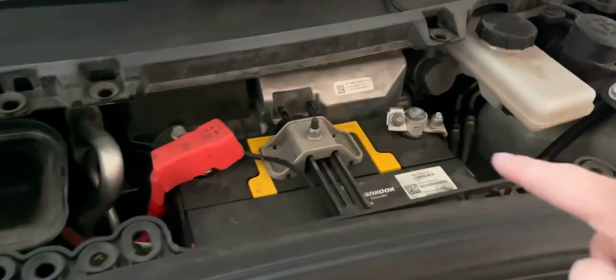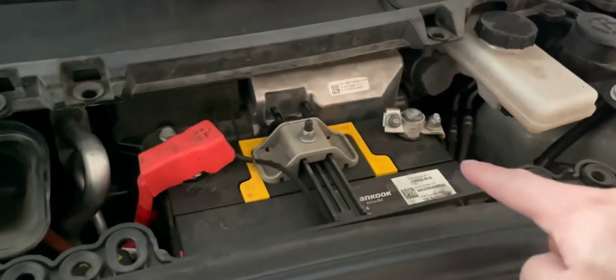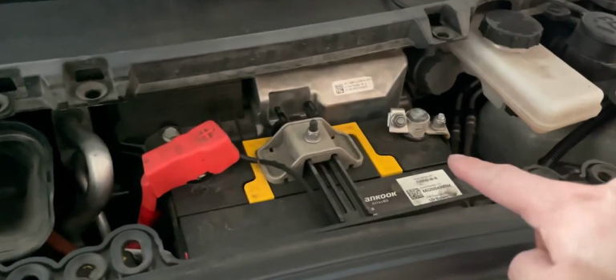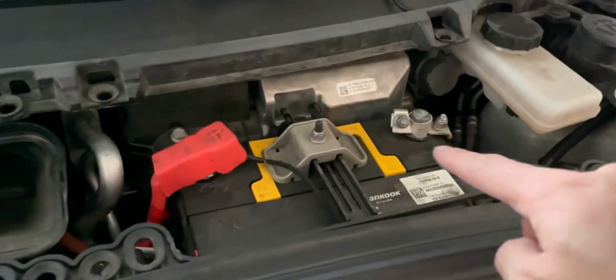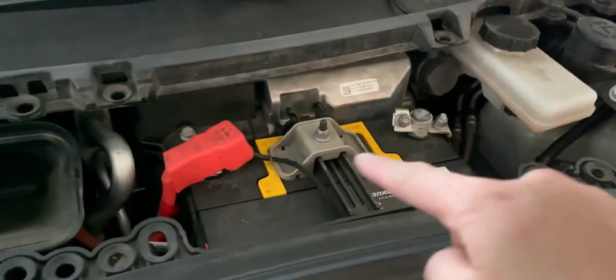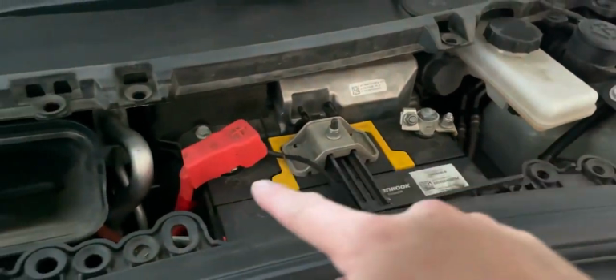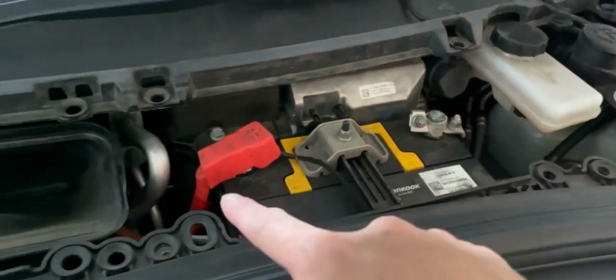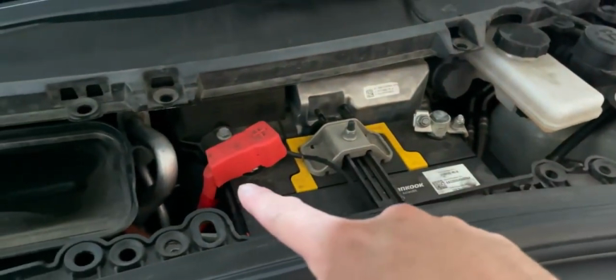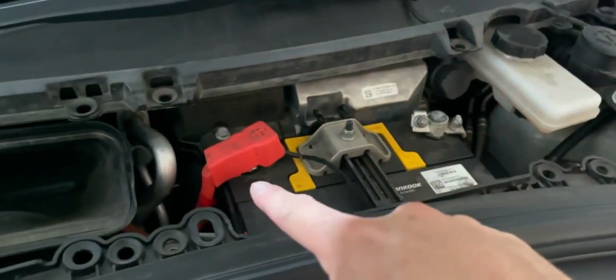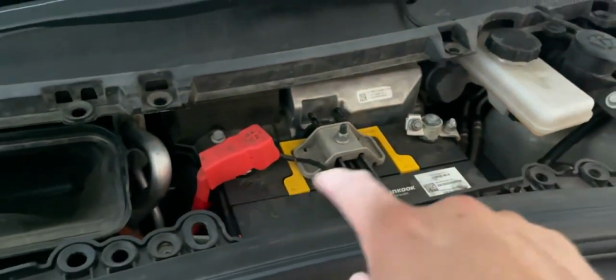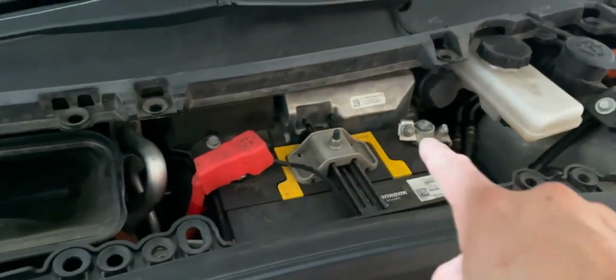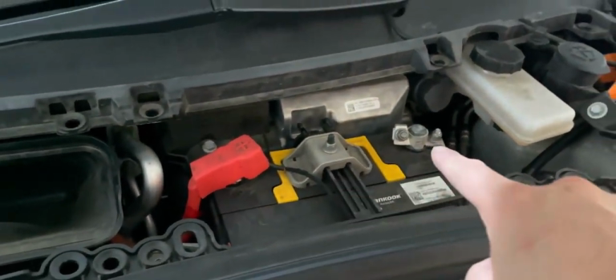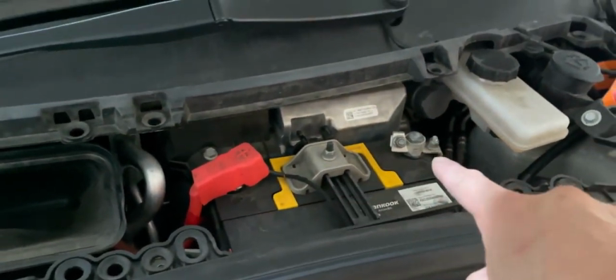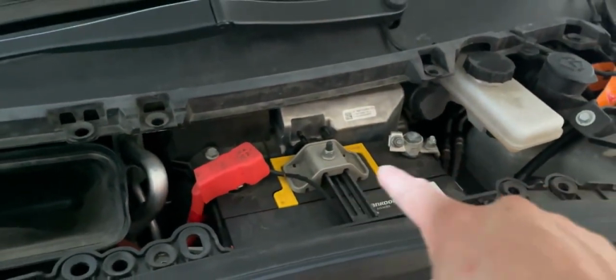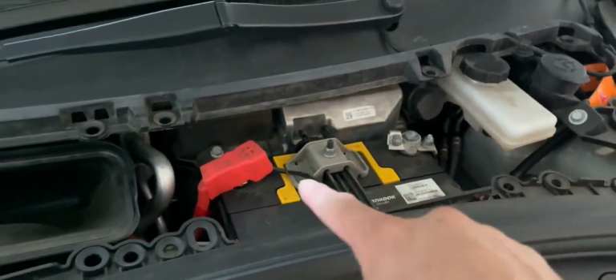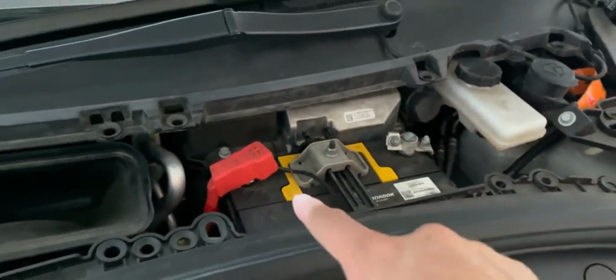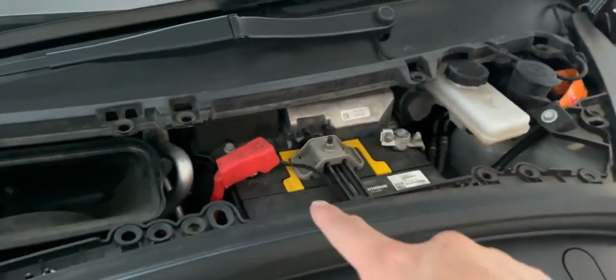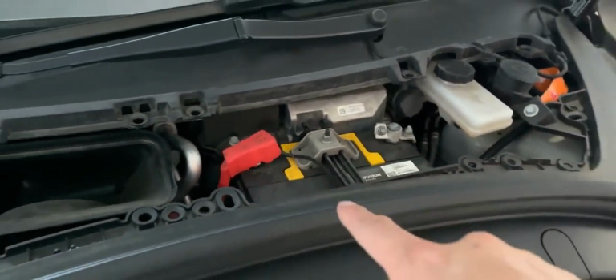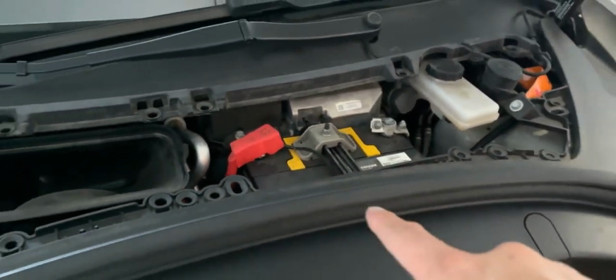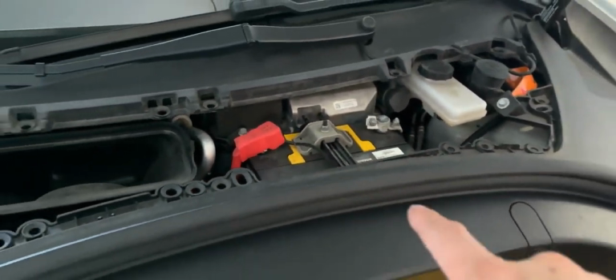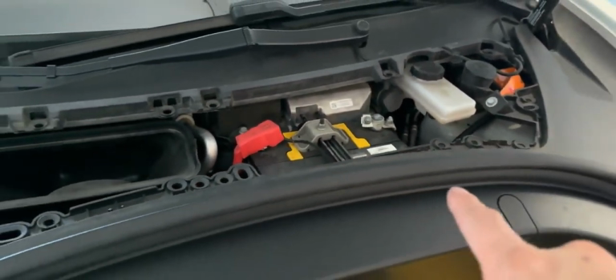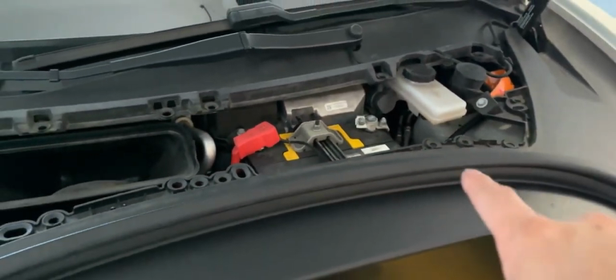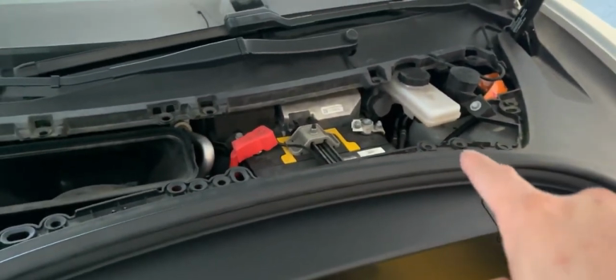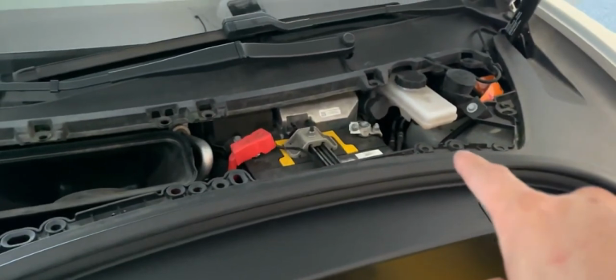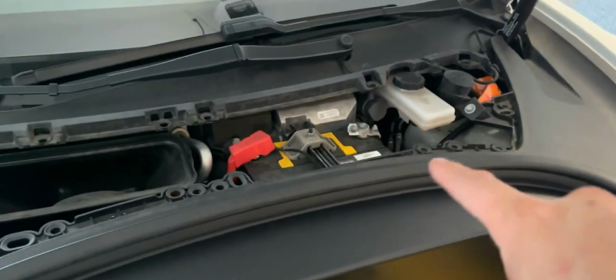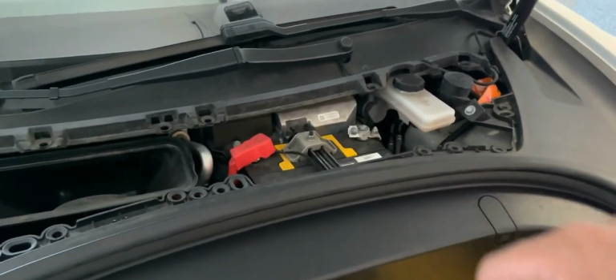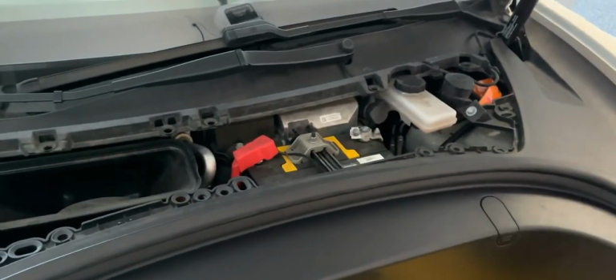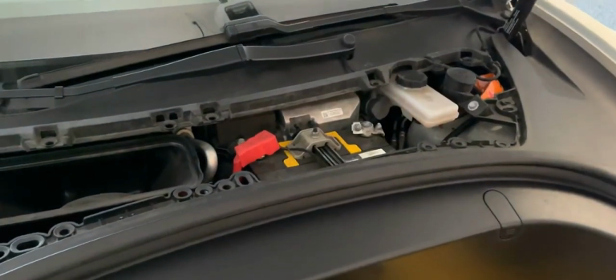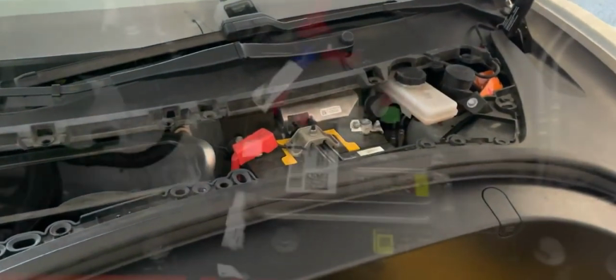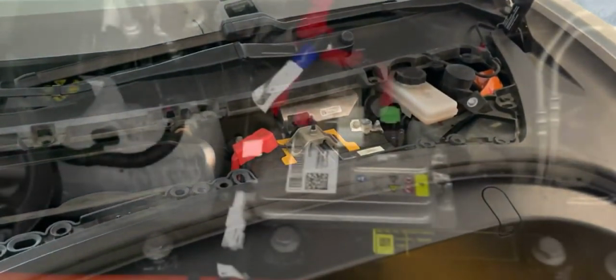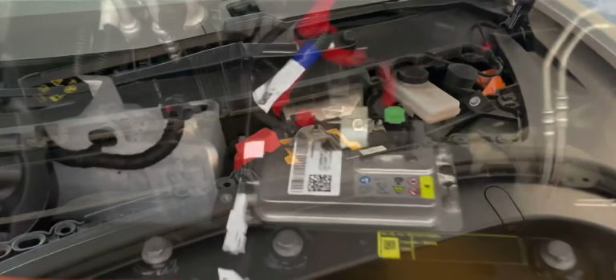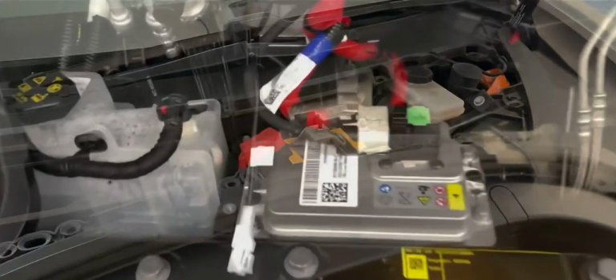Switch out your ECU for CCS. Unplug your negative and positive terminal to your 12-volt battery.